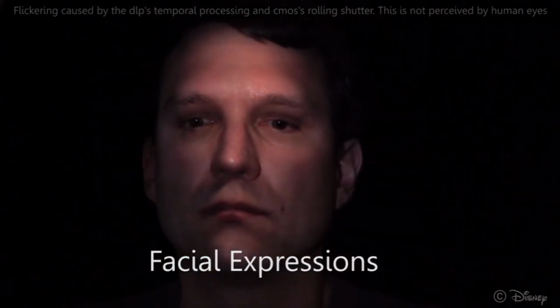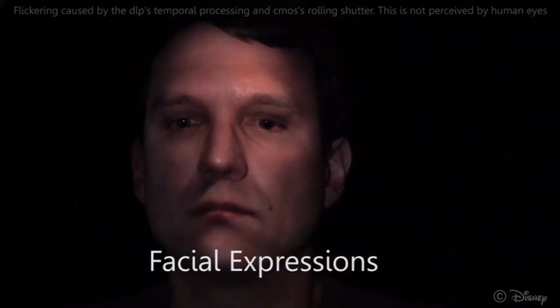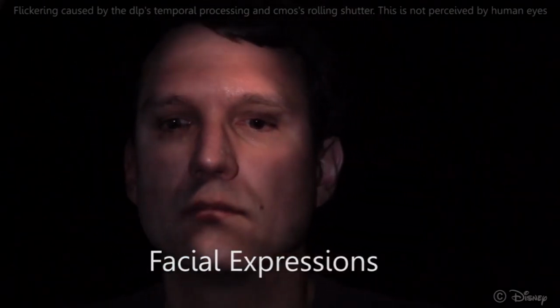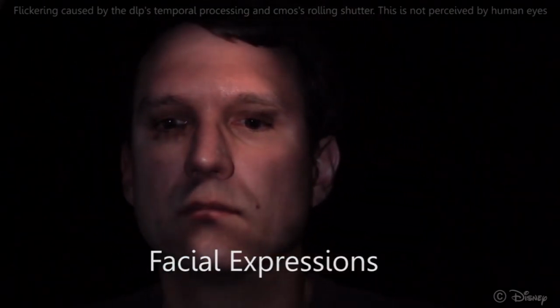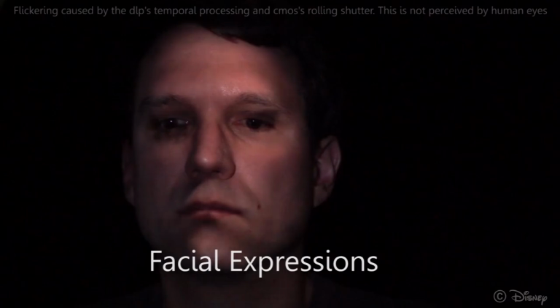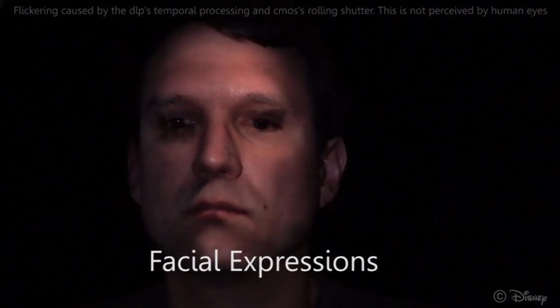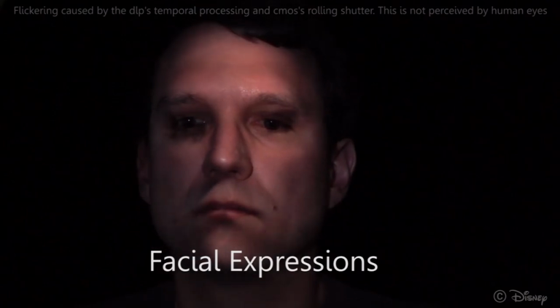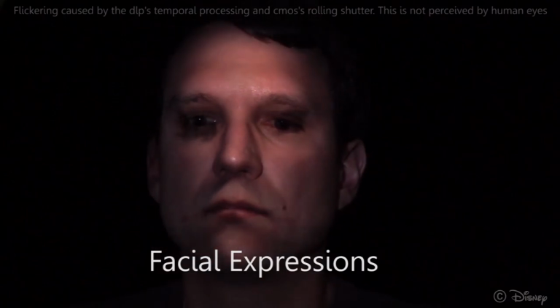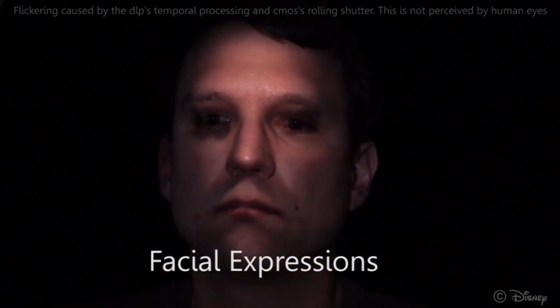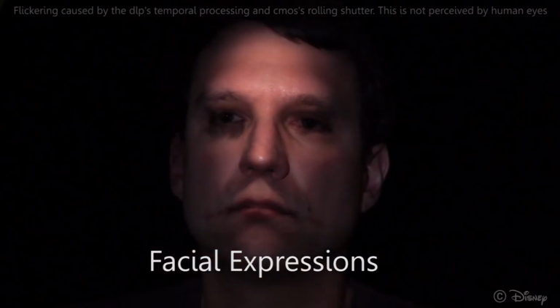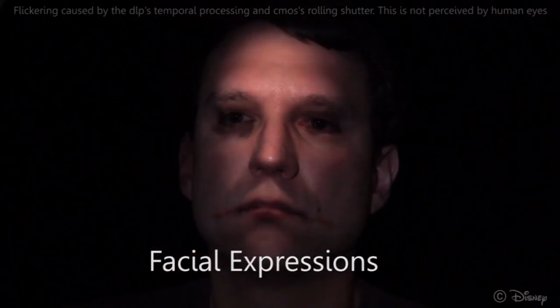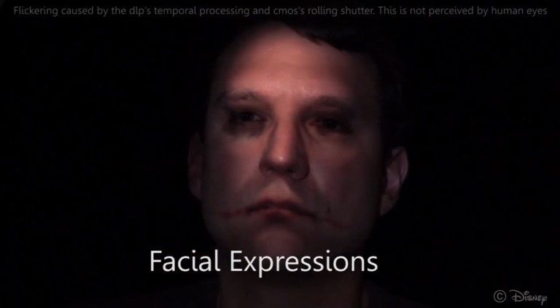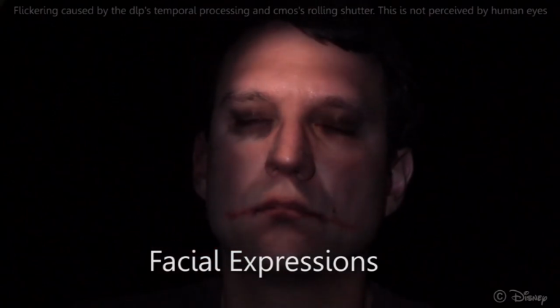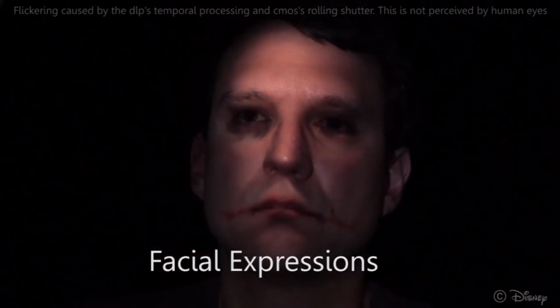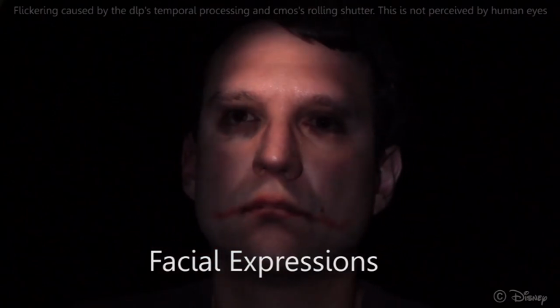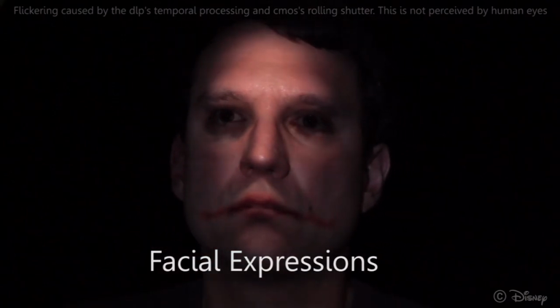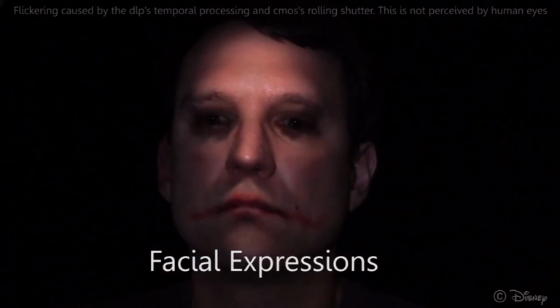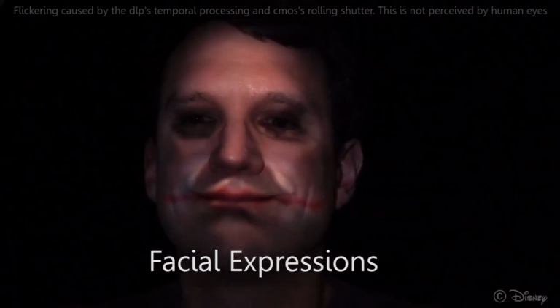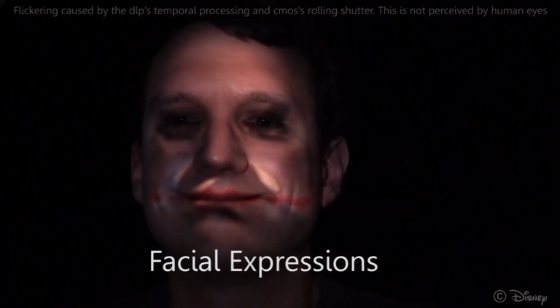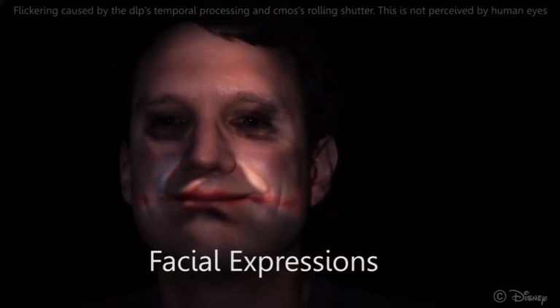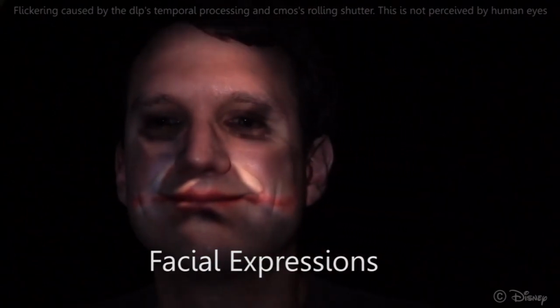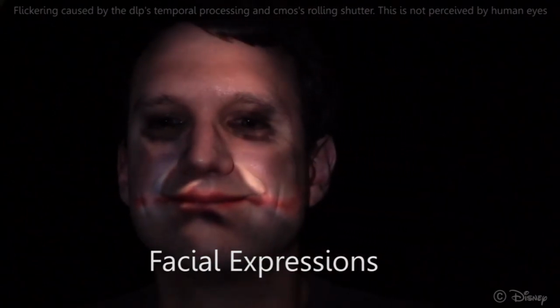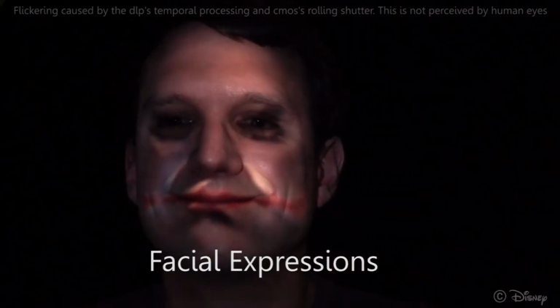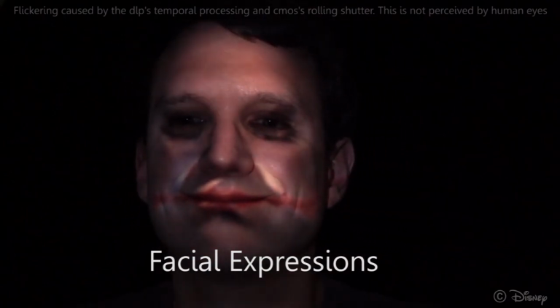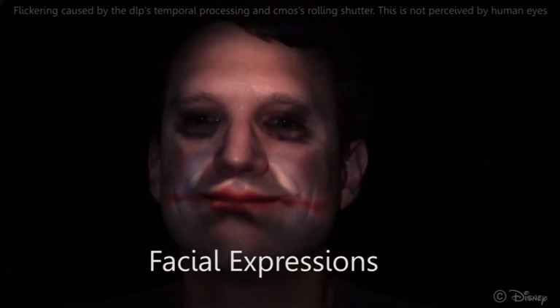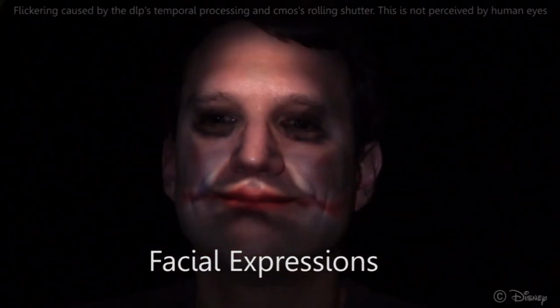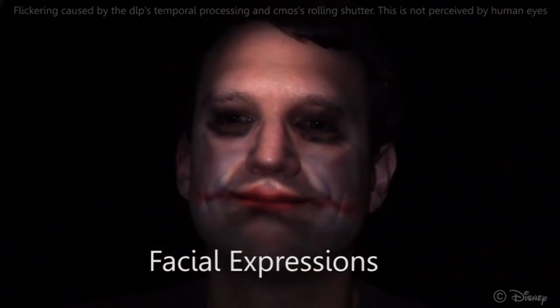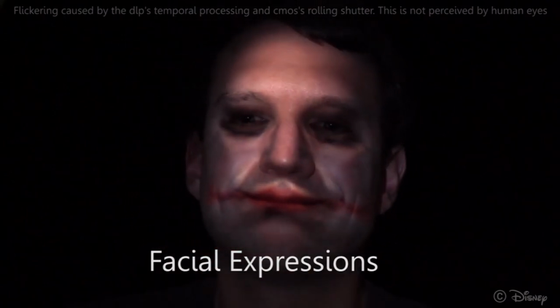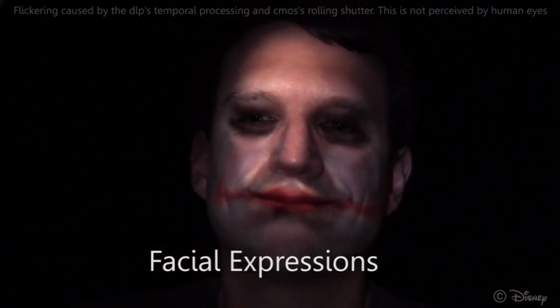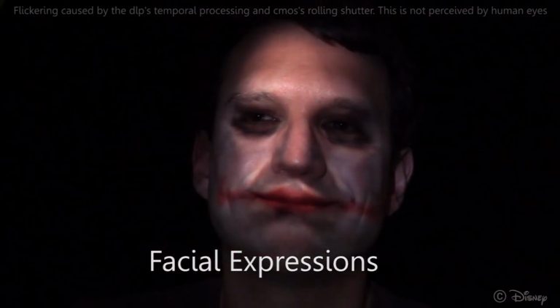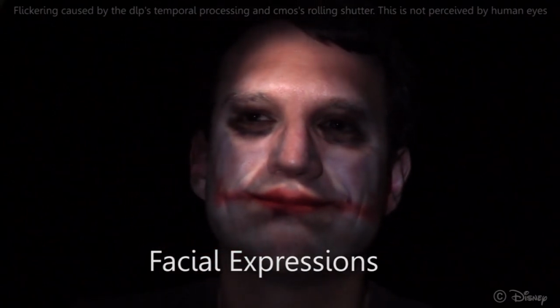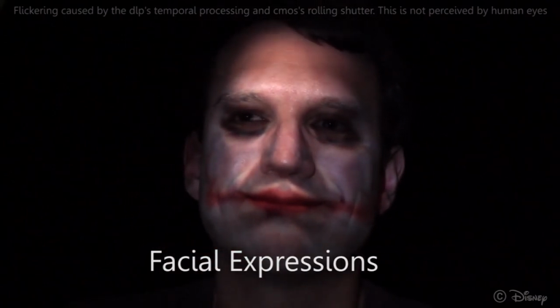During runtime, the space, time, and expression axis are taken into account to generate one interpolated texture.